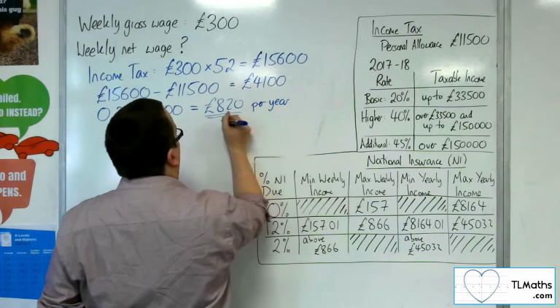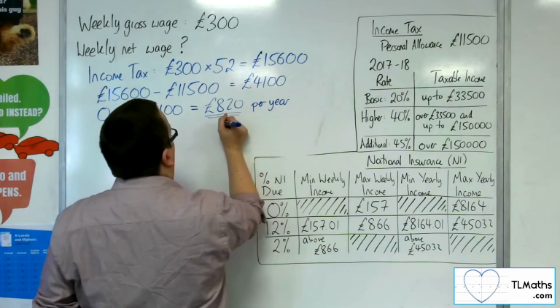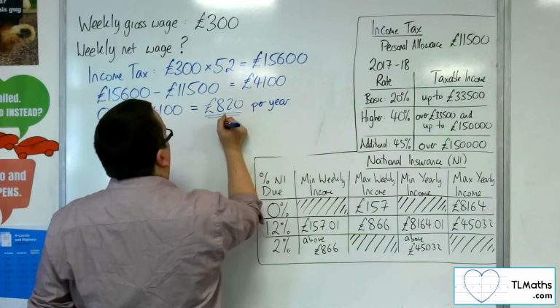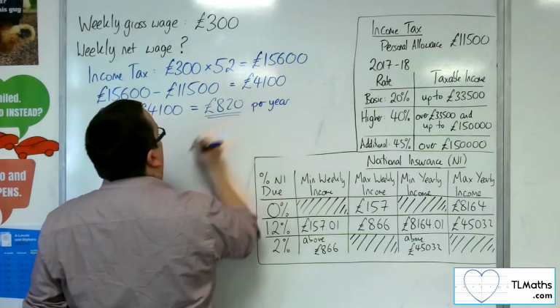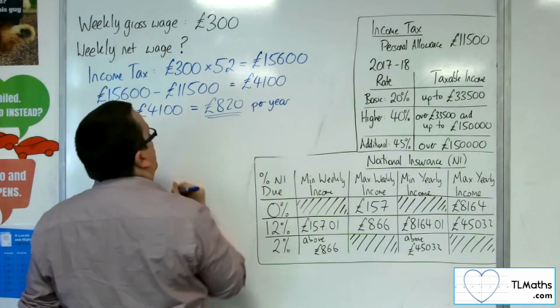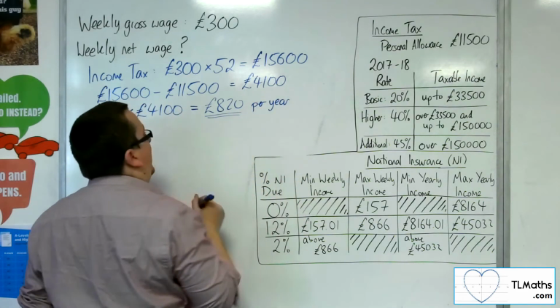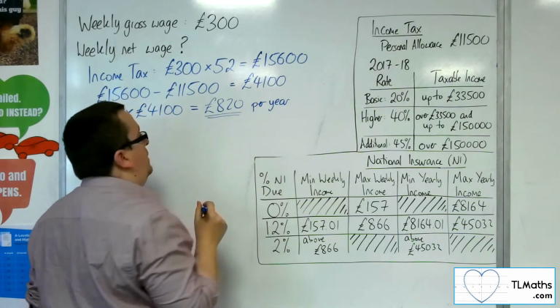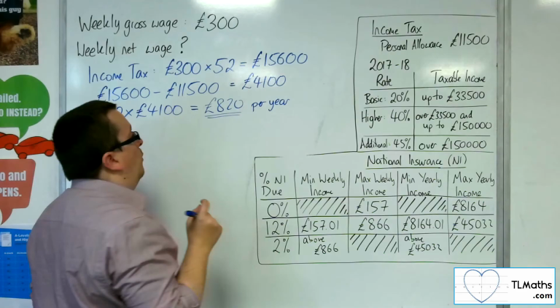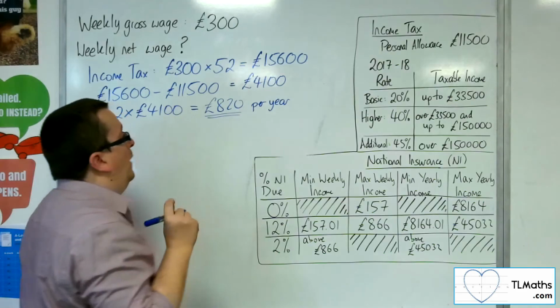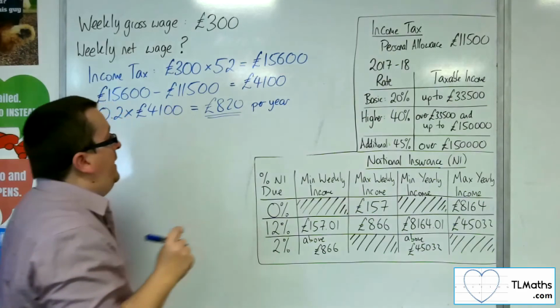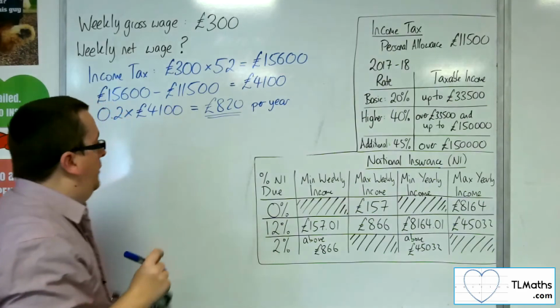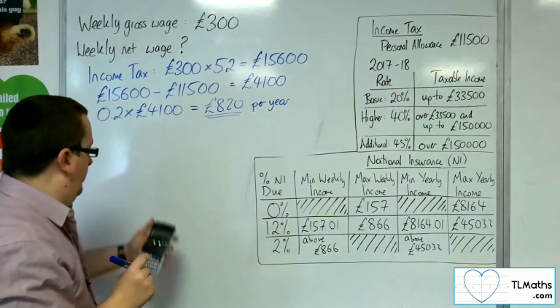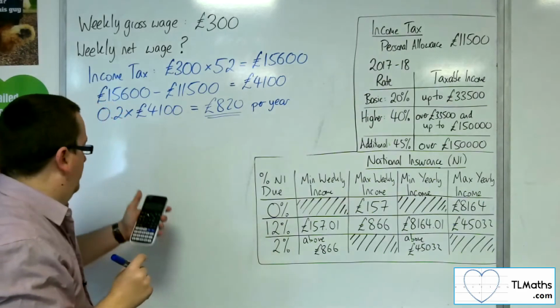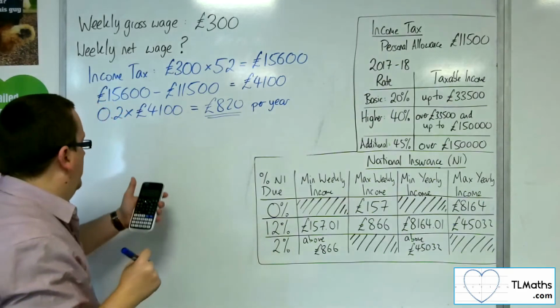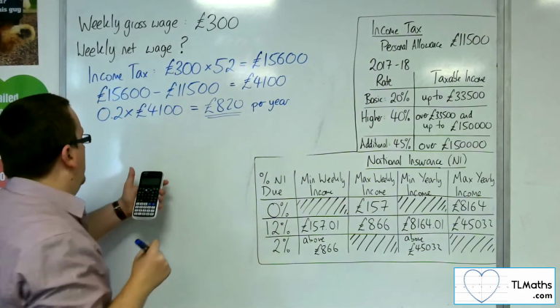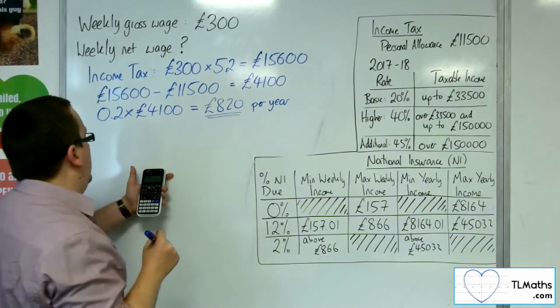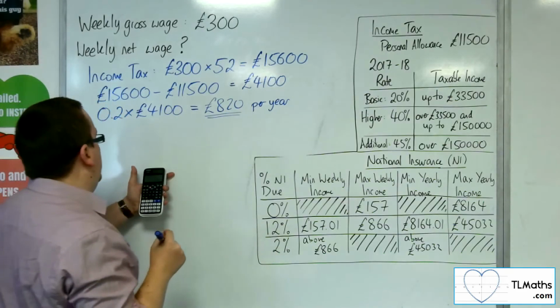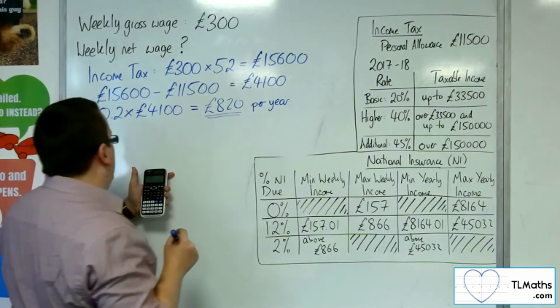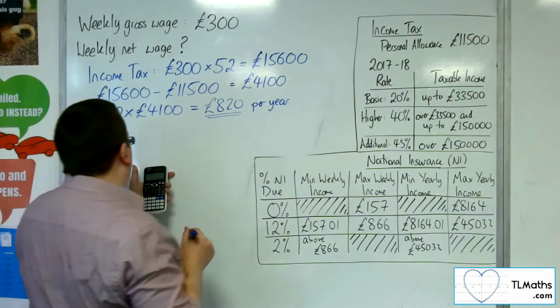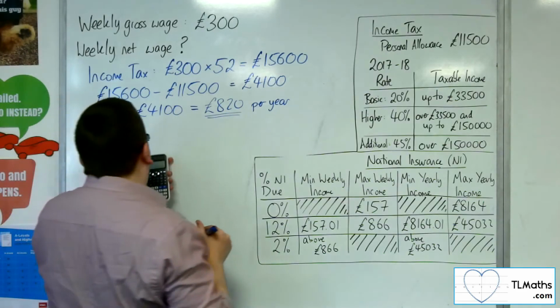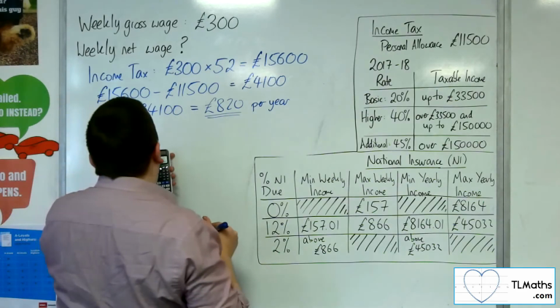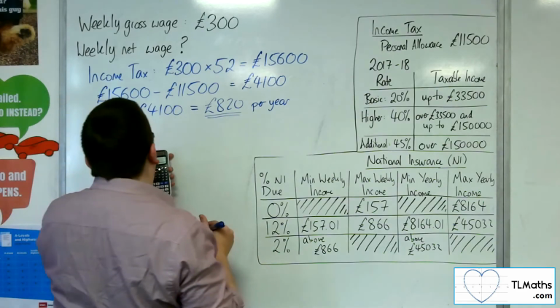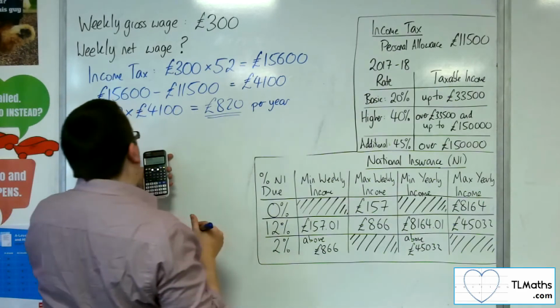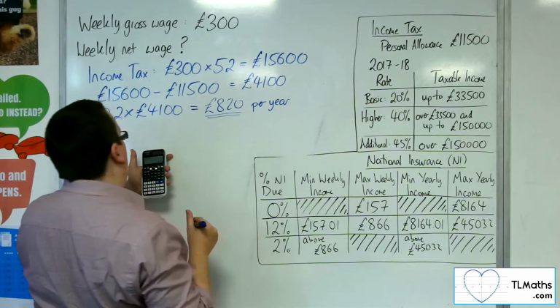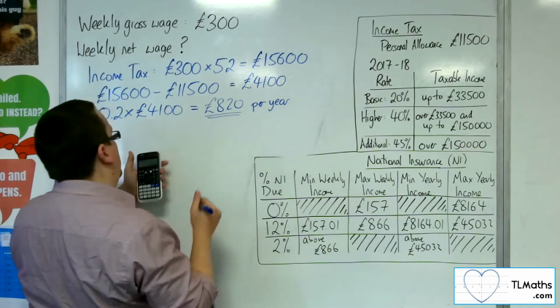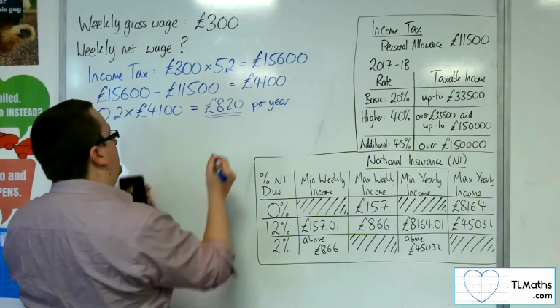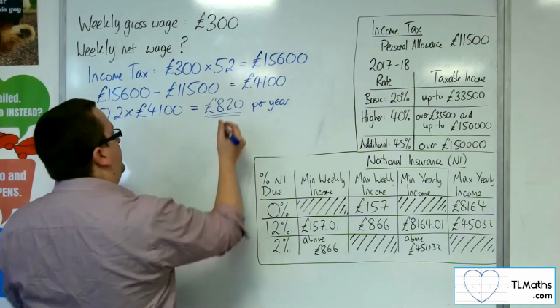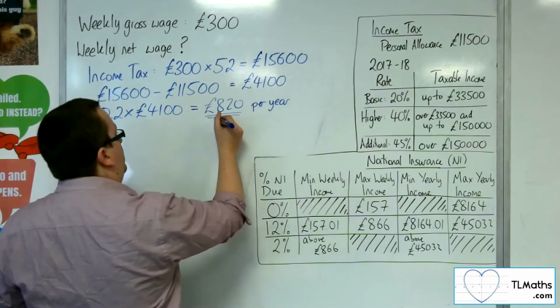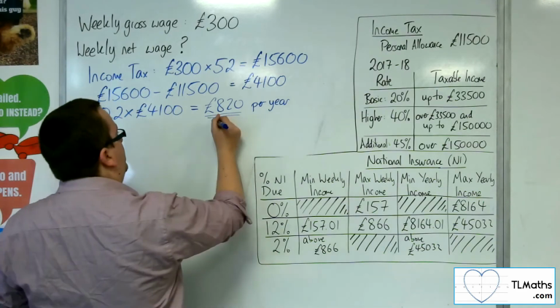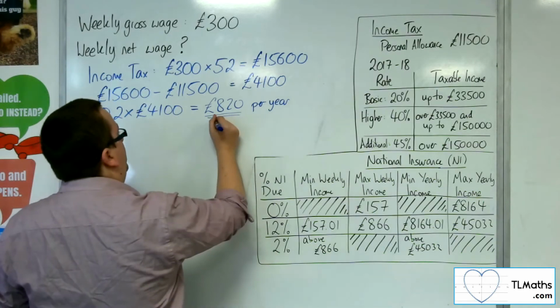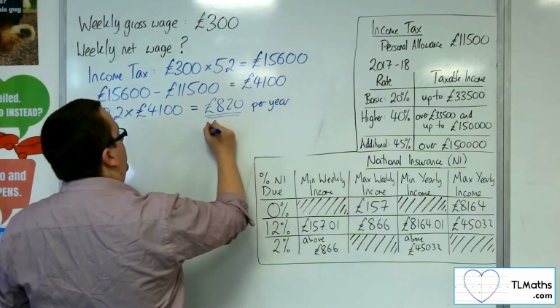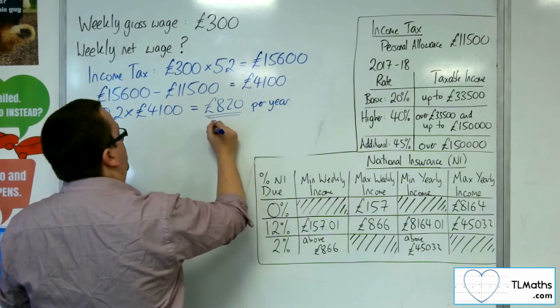We then need to divide that by 52 to get the weekly income tax figure. In weeks, that comes to £15.77.